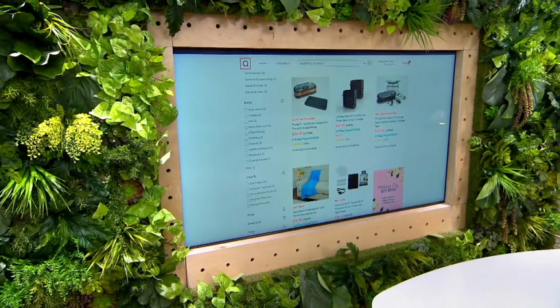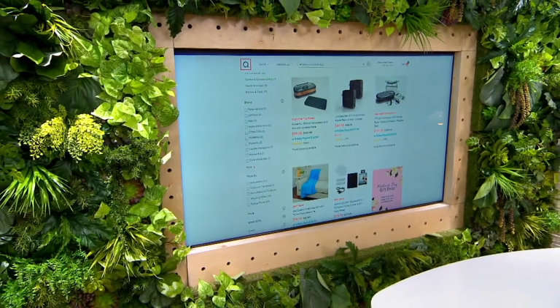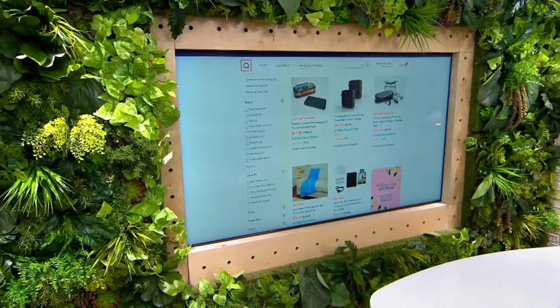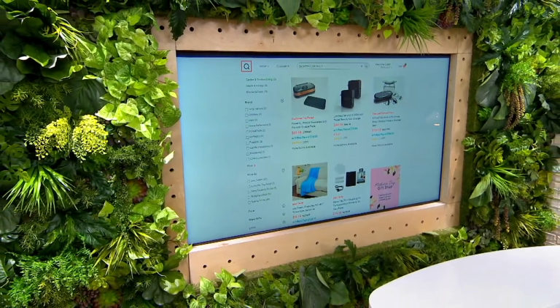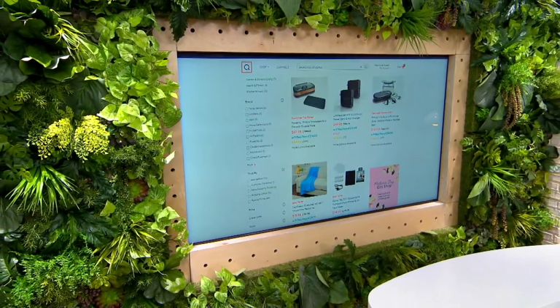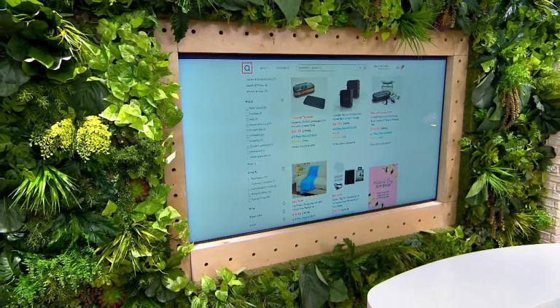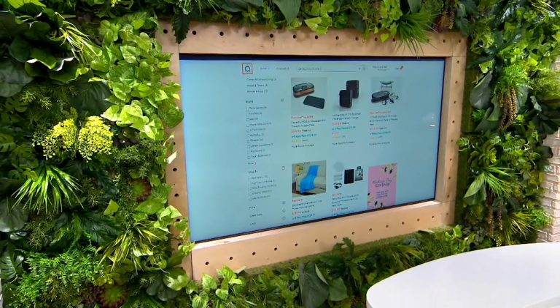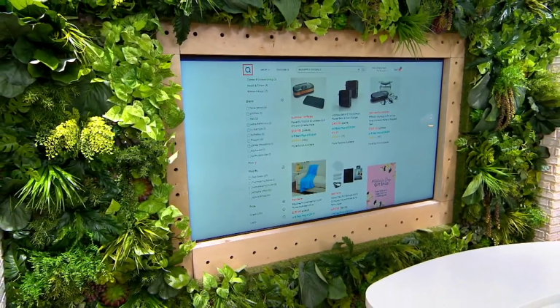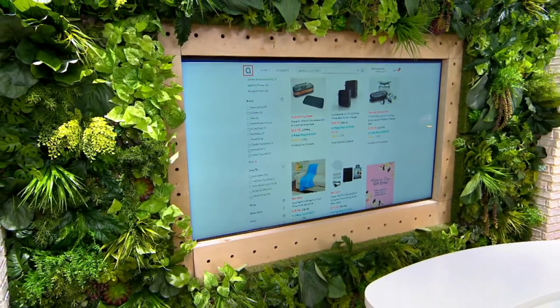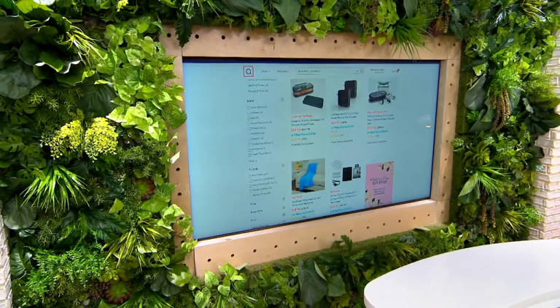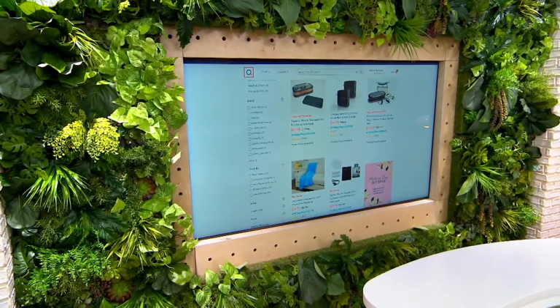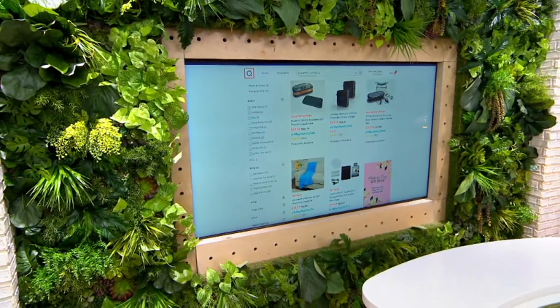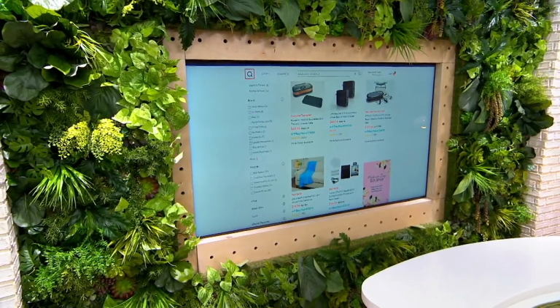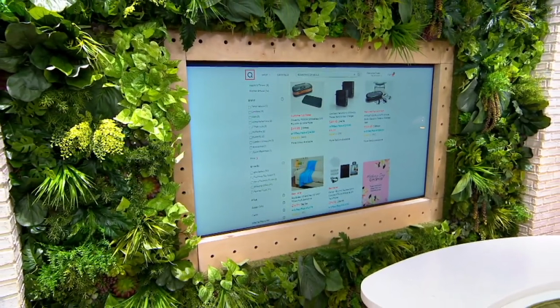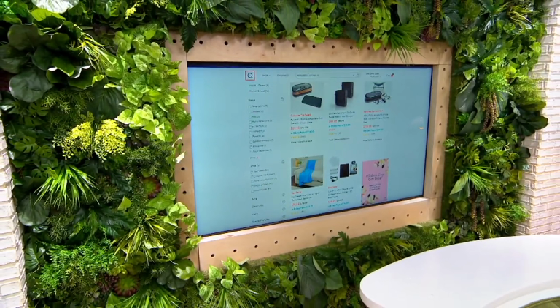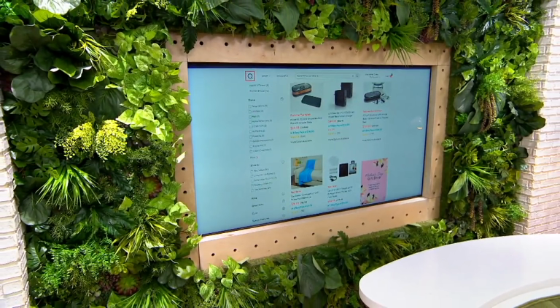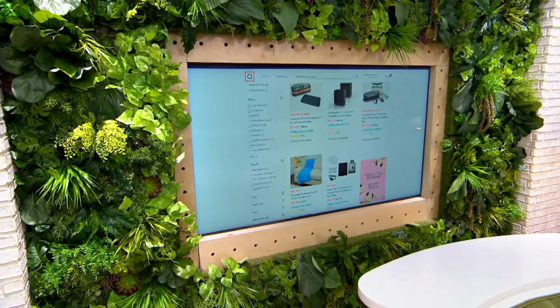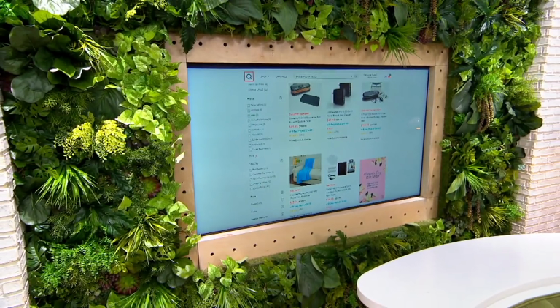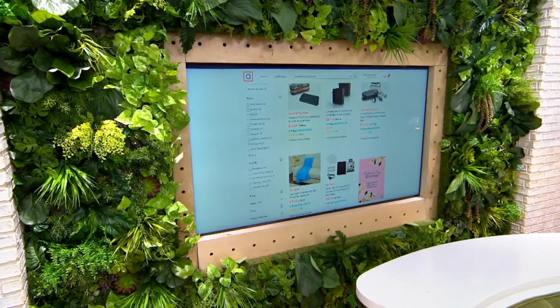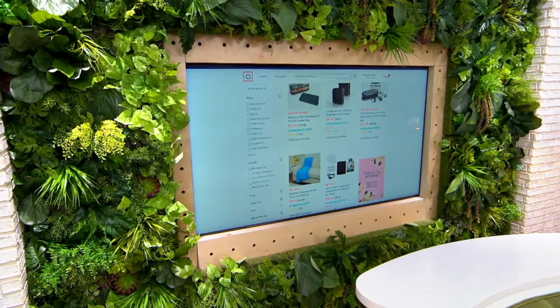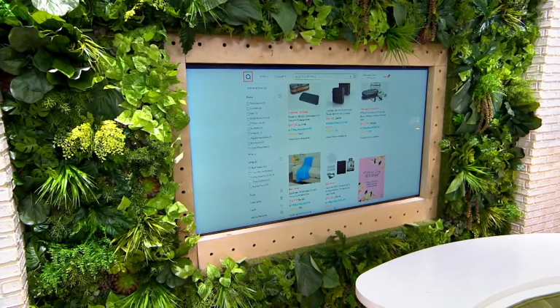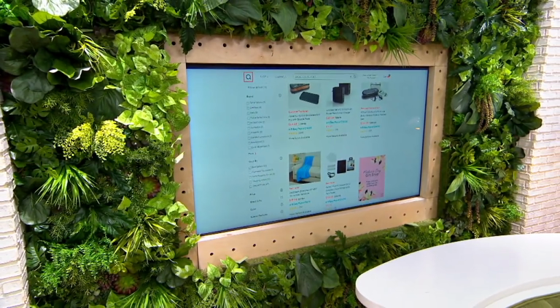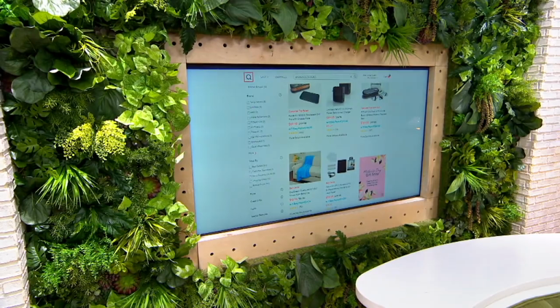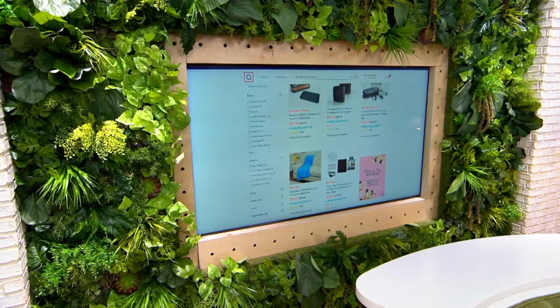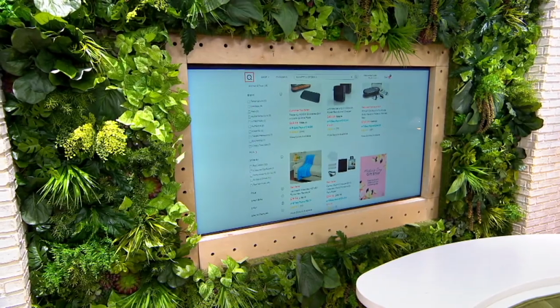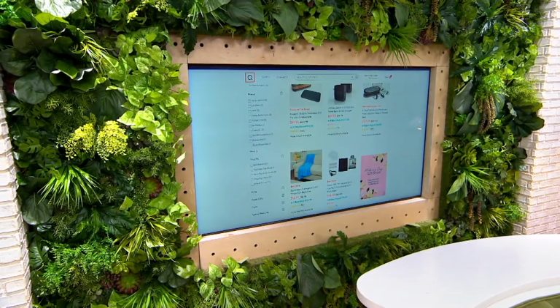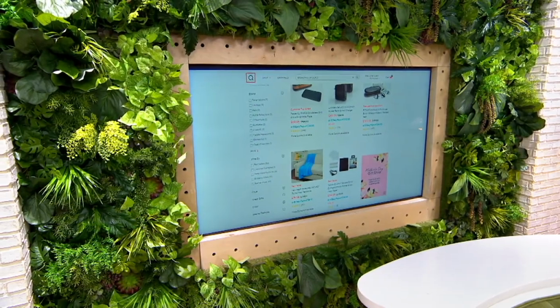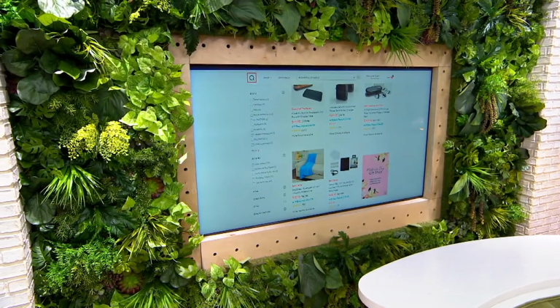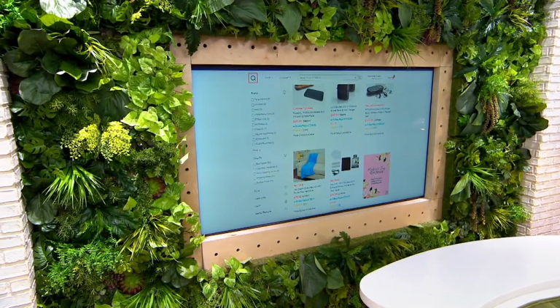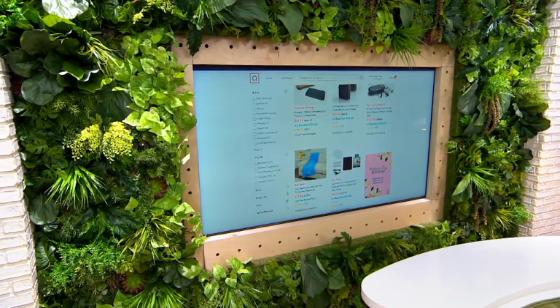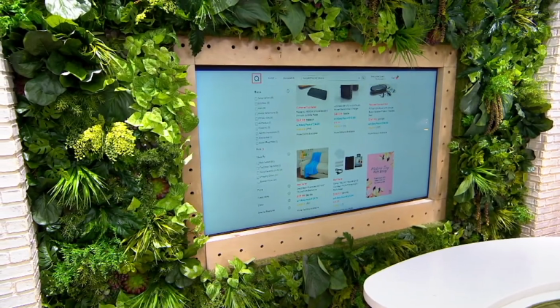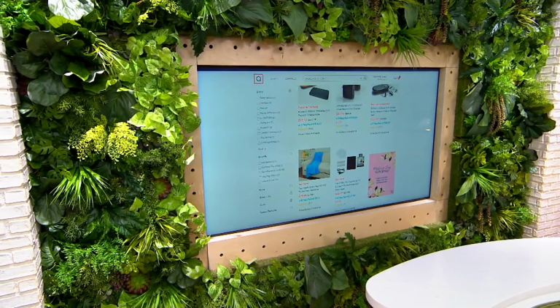Actually, you get five easy pays on everything today, but that basket full of deals is going on through the end of the day Monday.